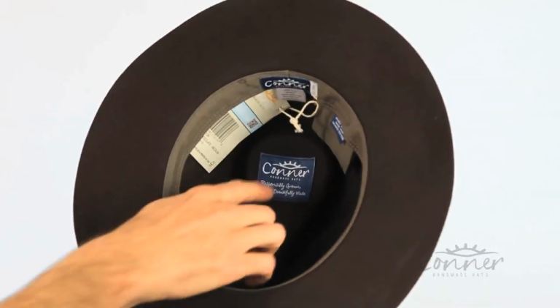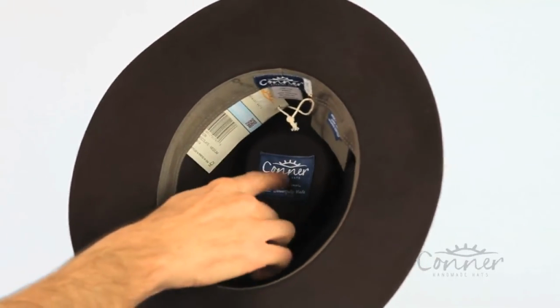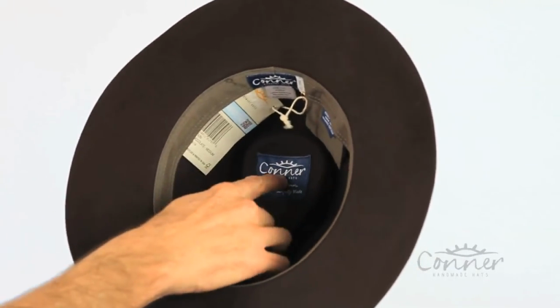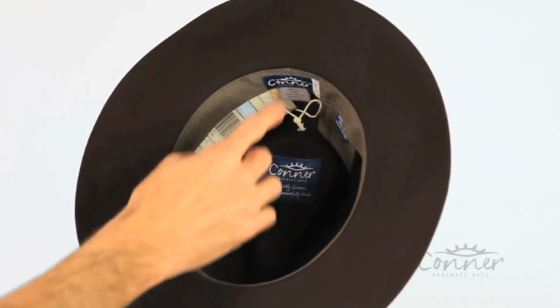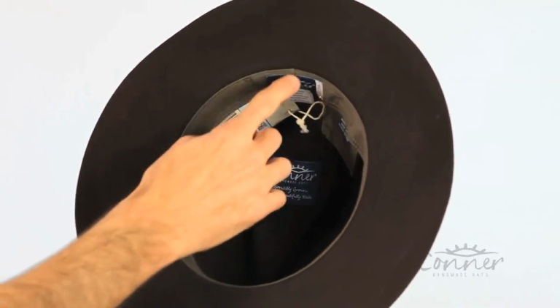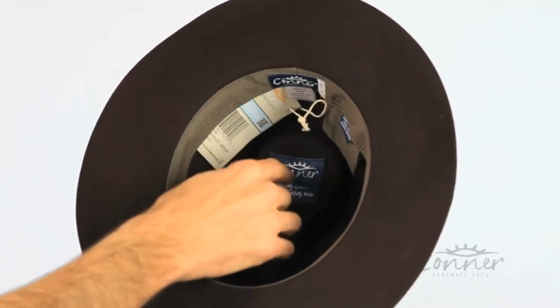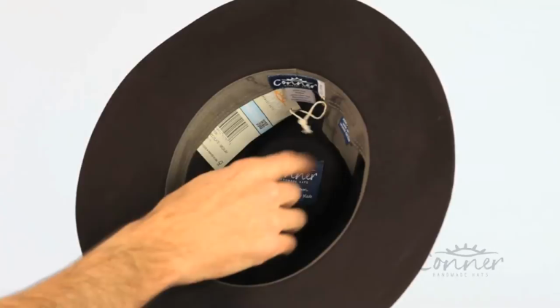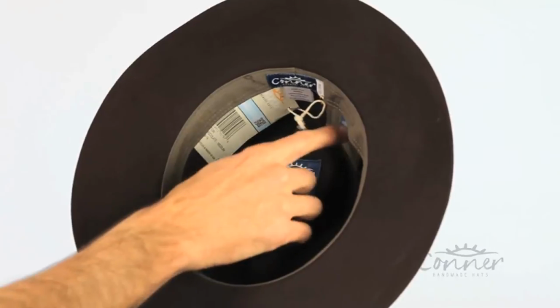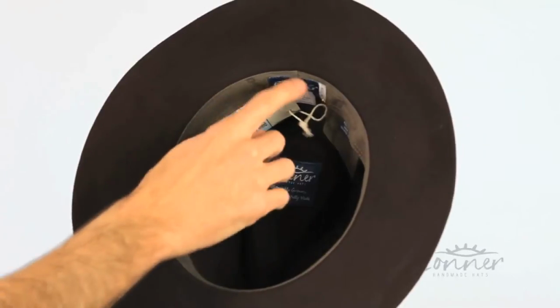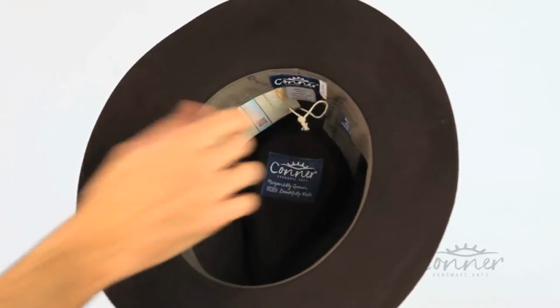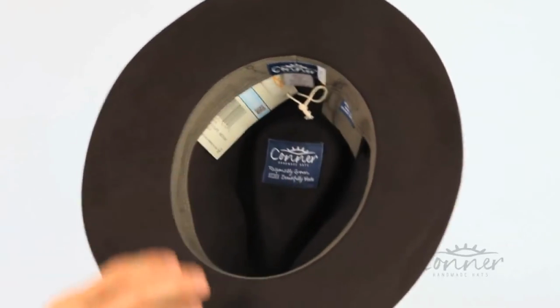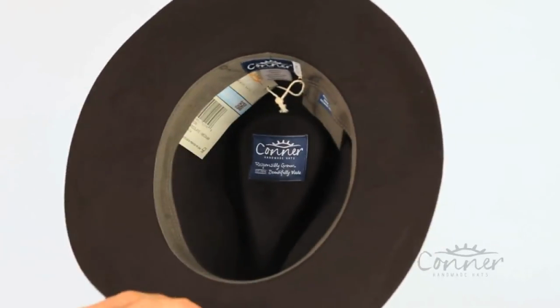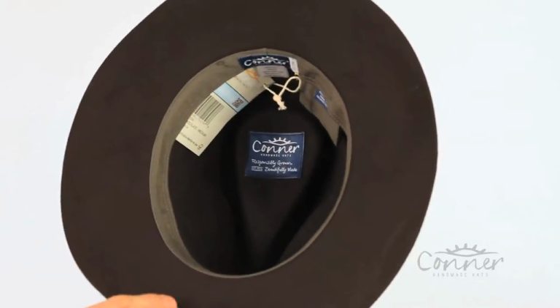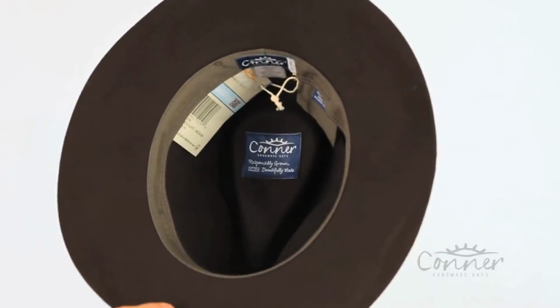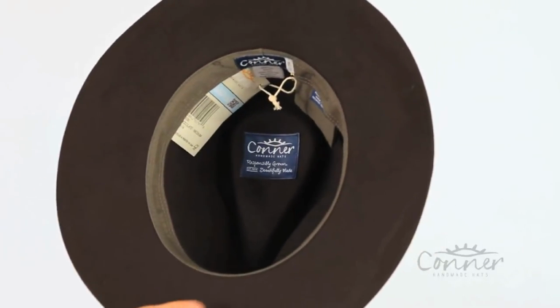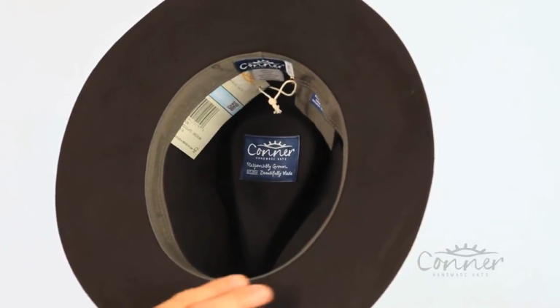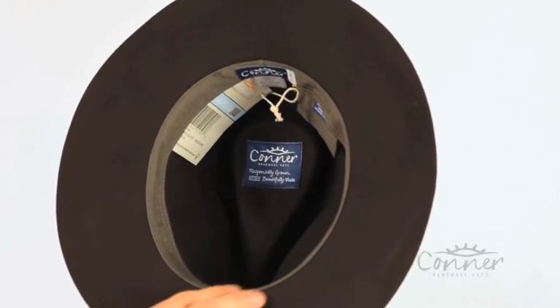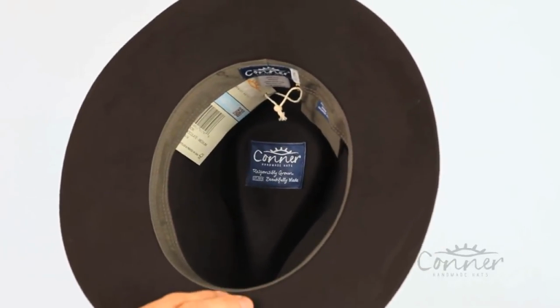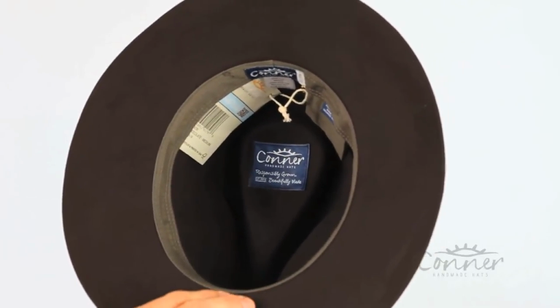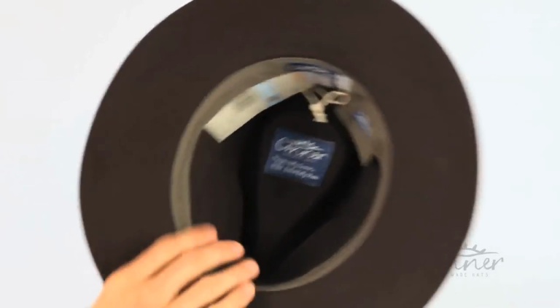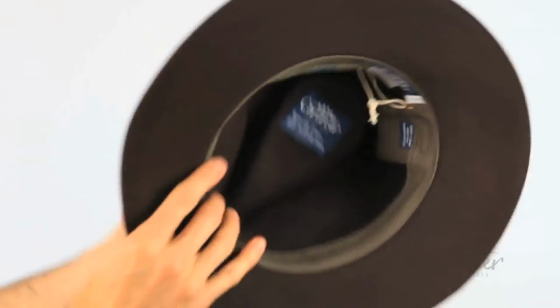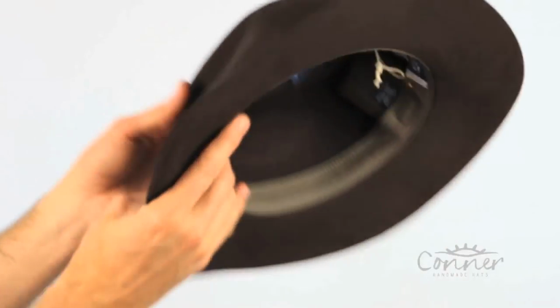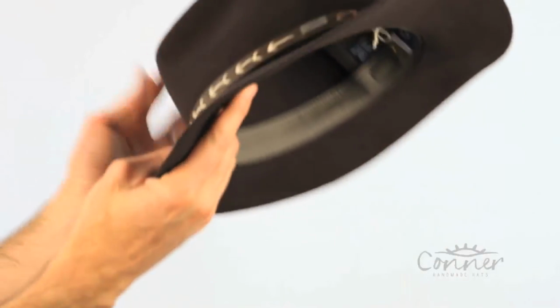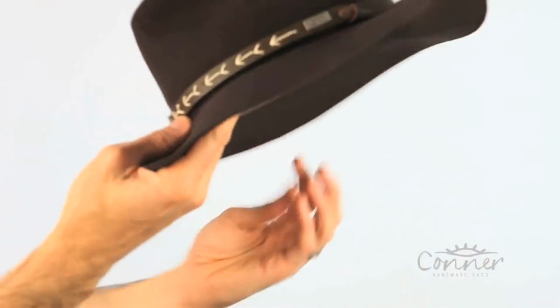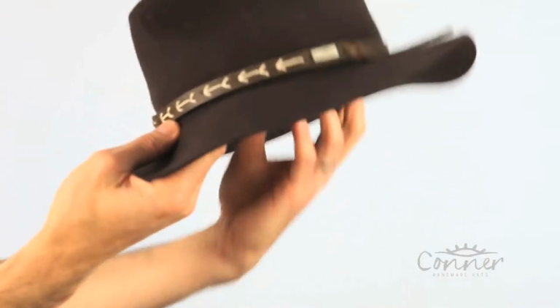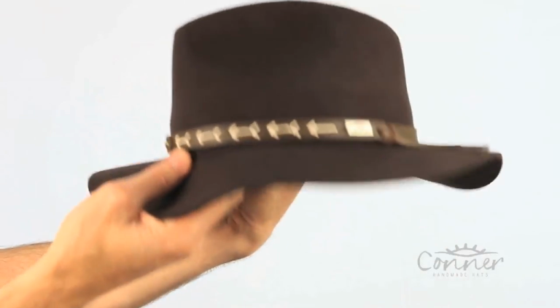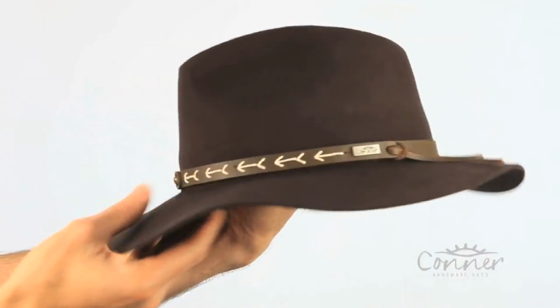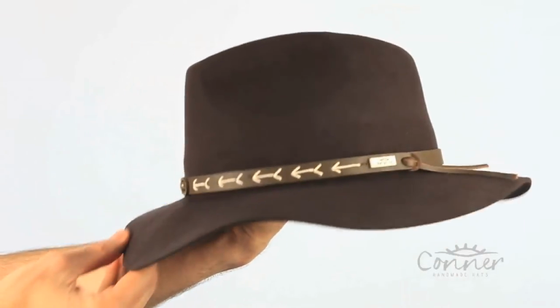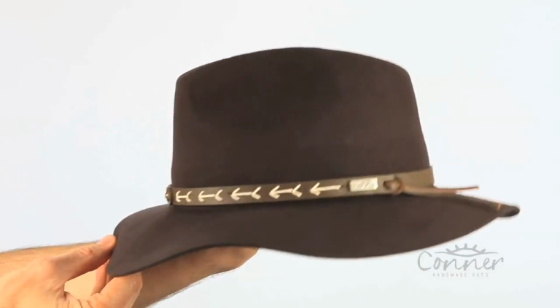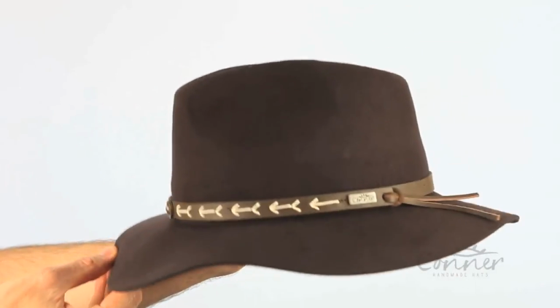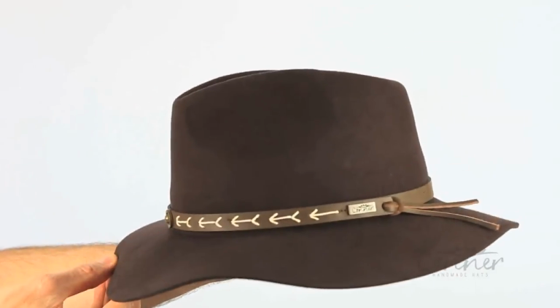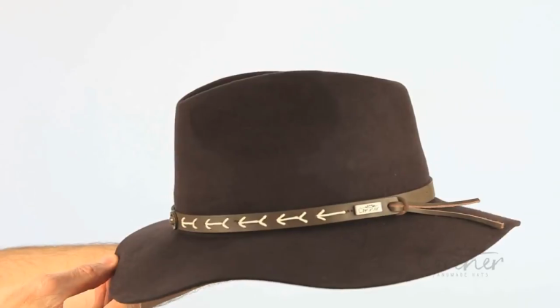Our labels are all made from recycled plastic bottles, and that is the Mount Warning hat by Connor Hats.